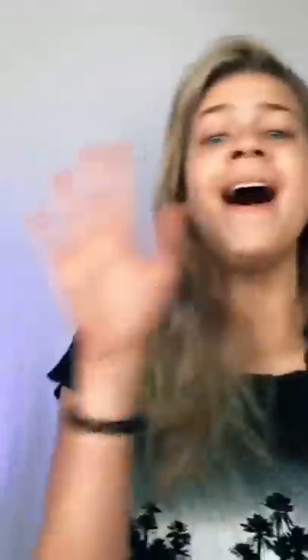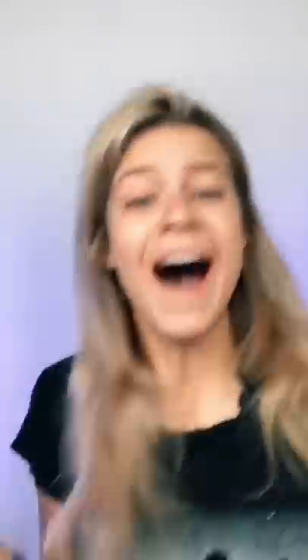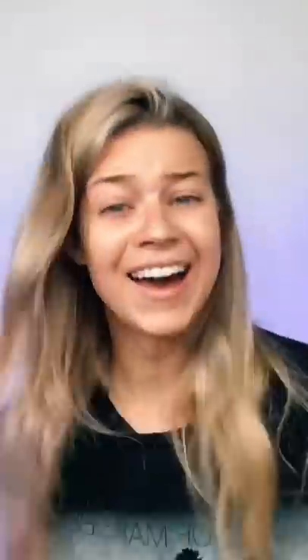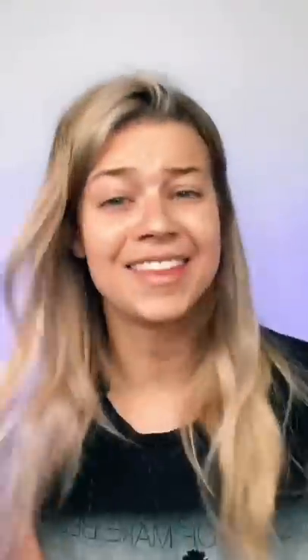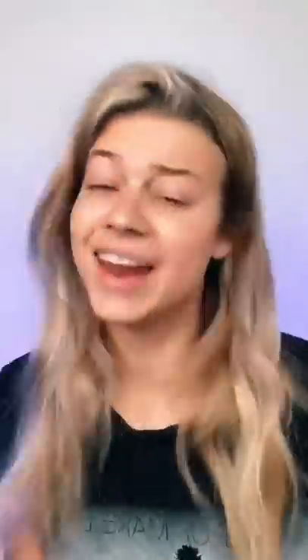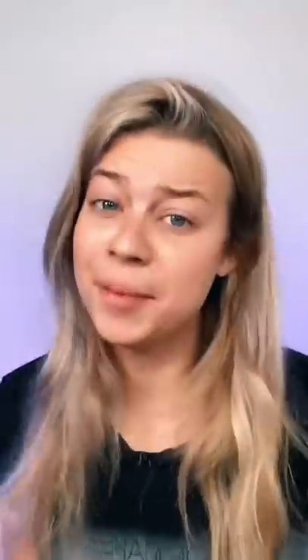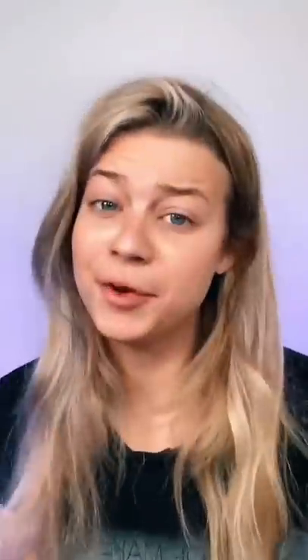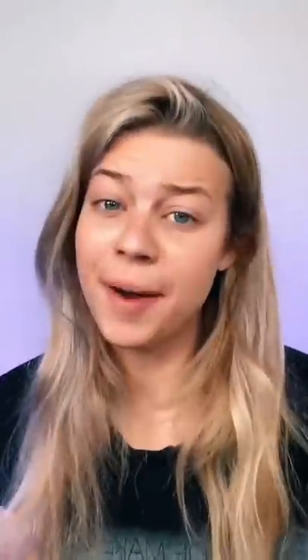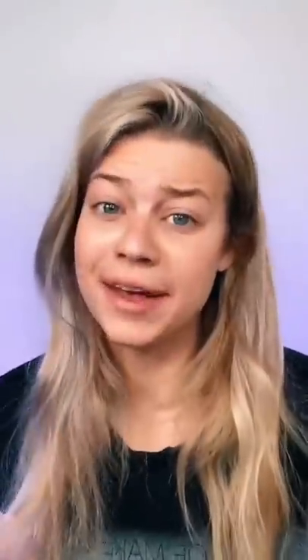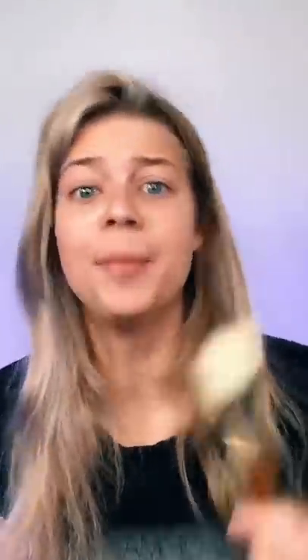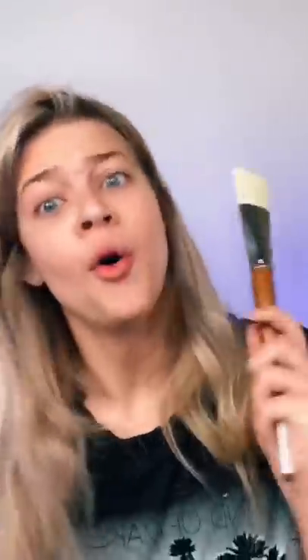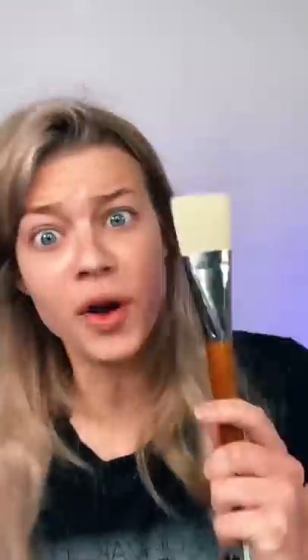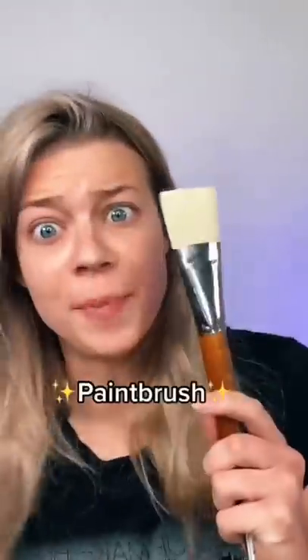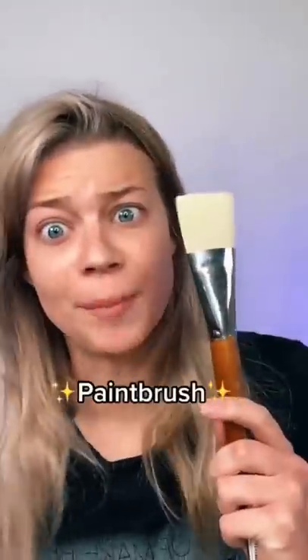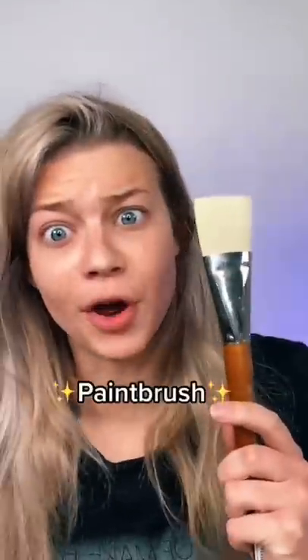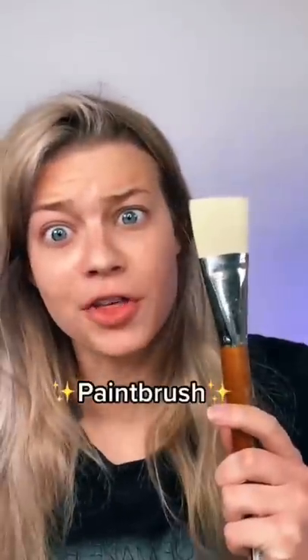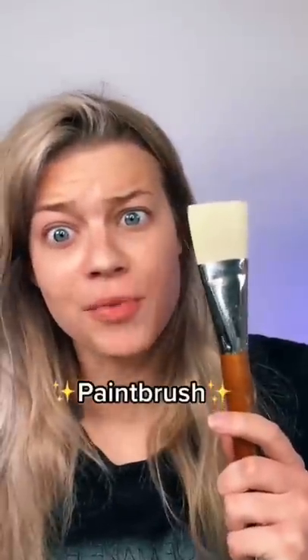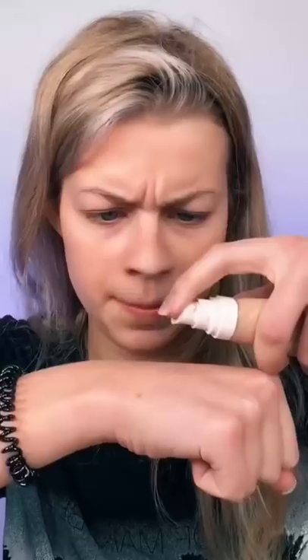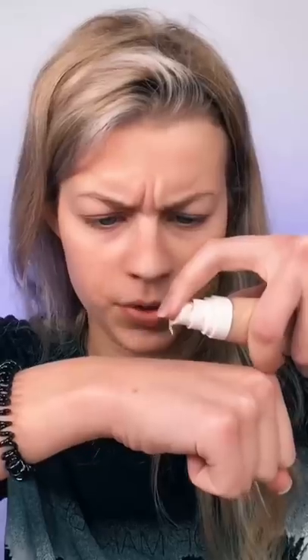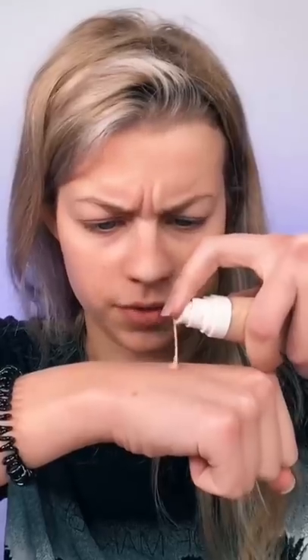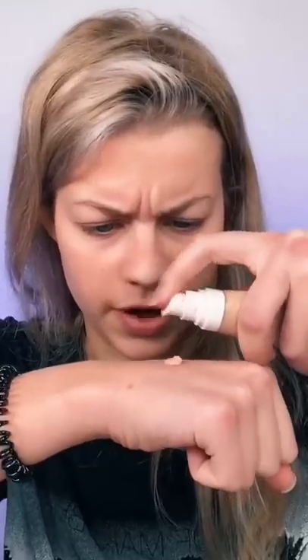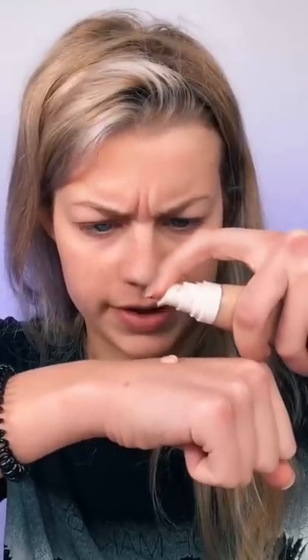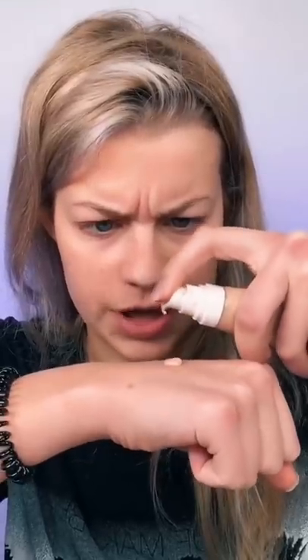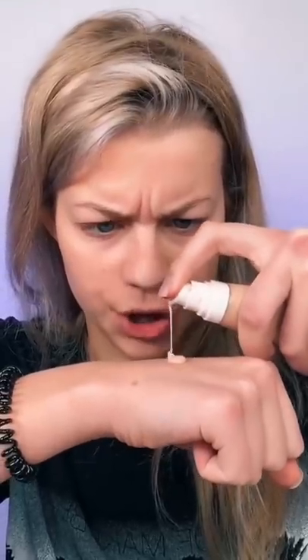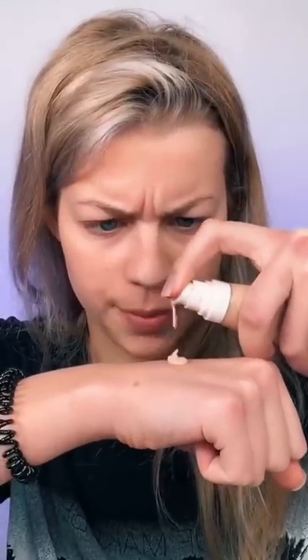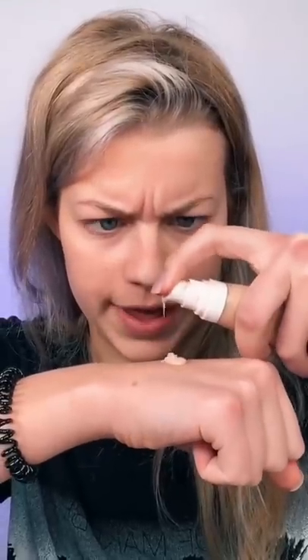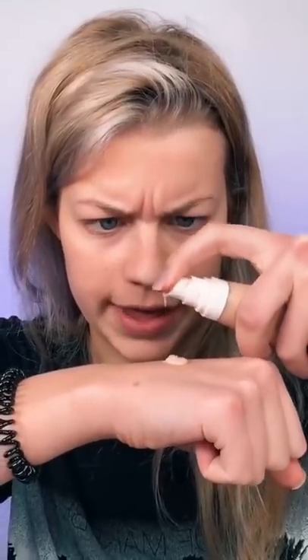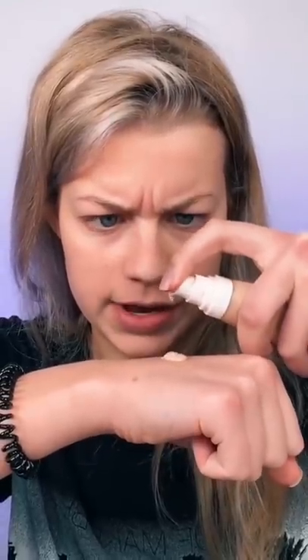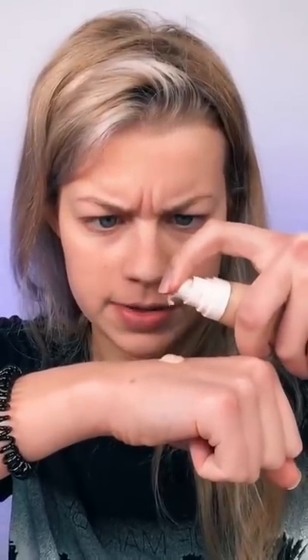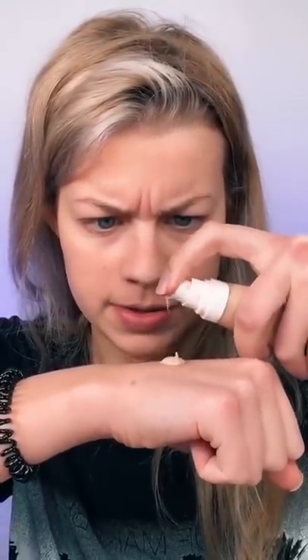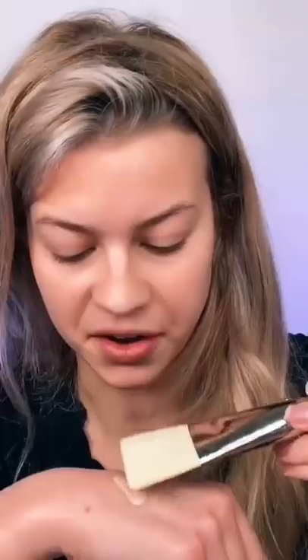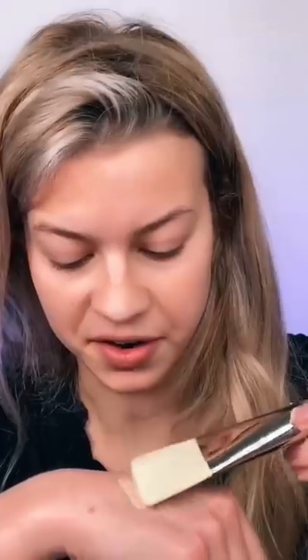Hi guys, today I'm going to be doing my makeup with a paintbrush. Put some foundation on my hand. Alright.